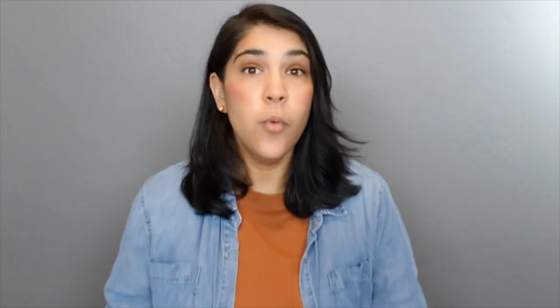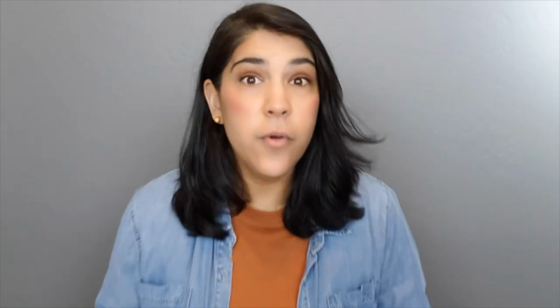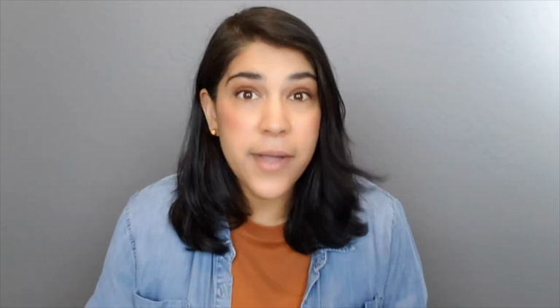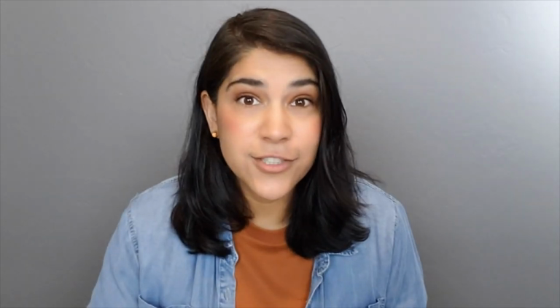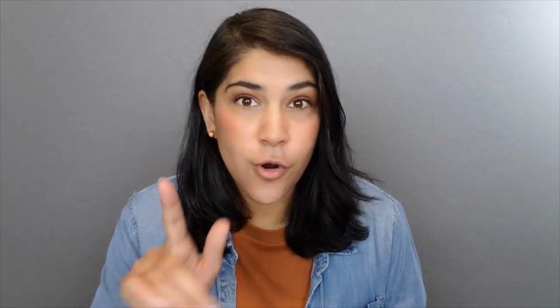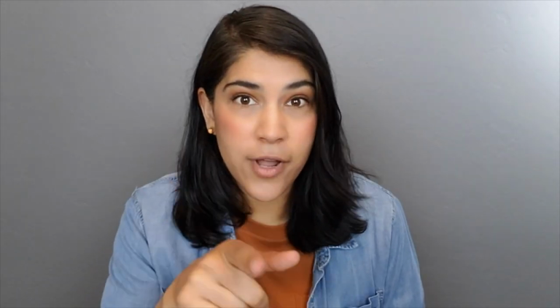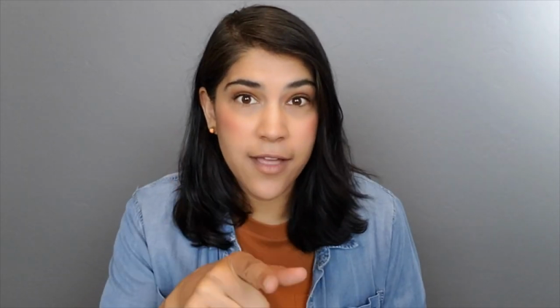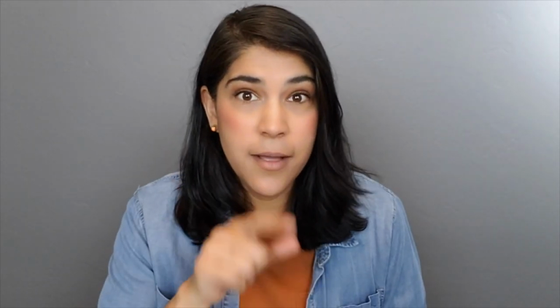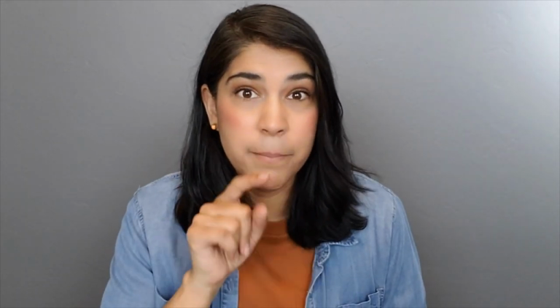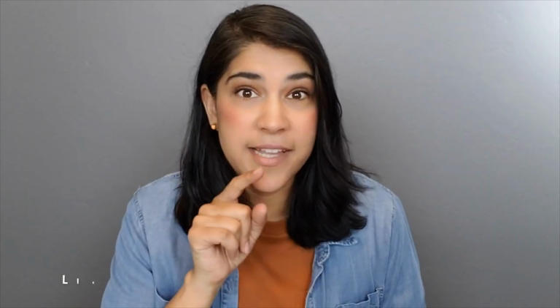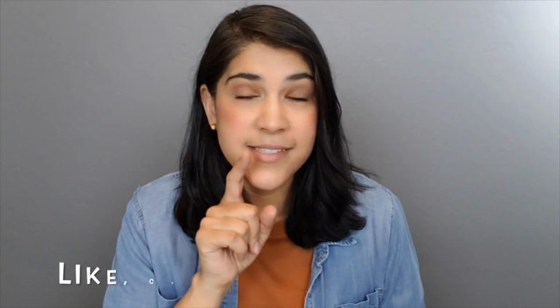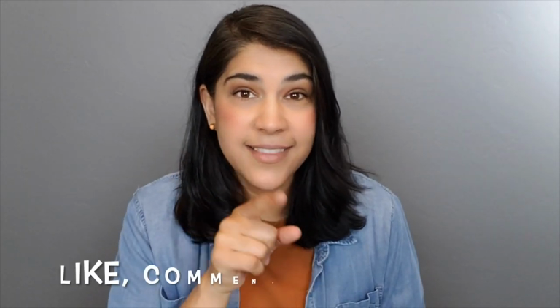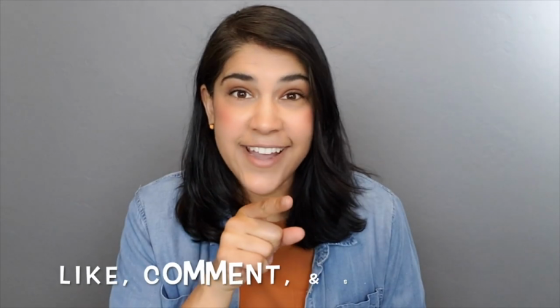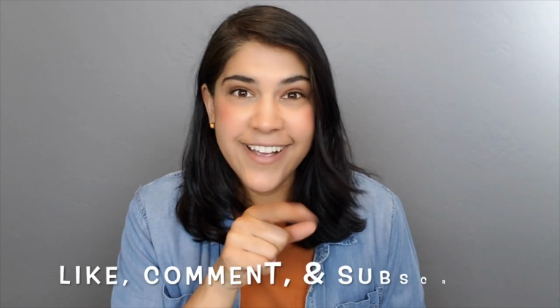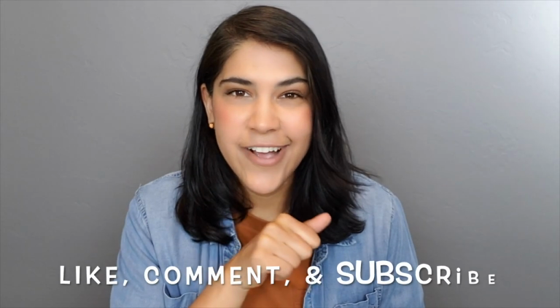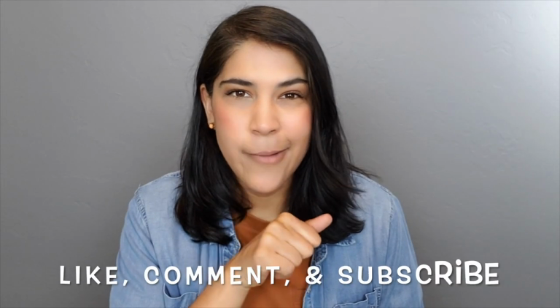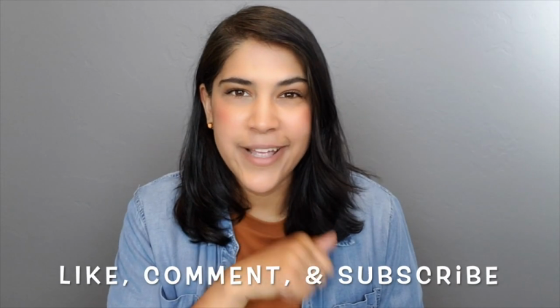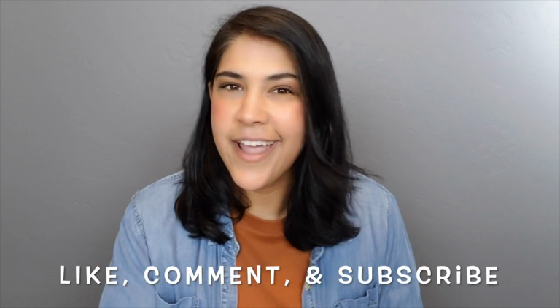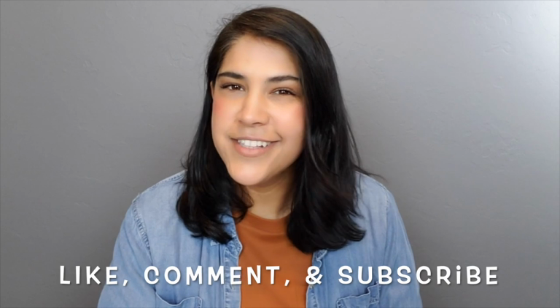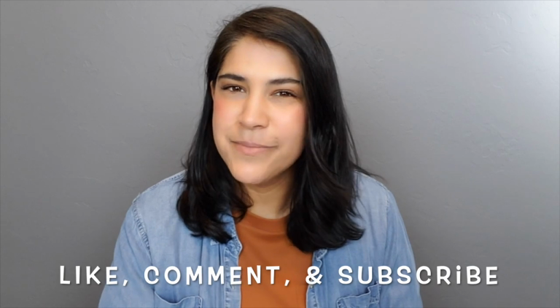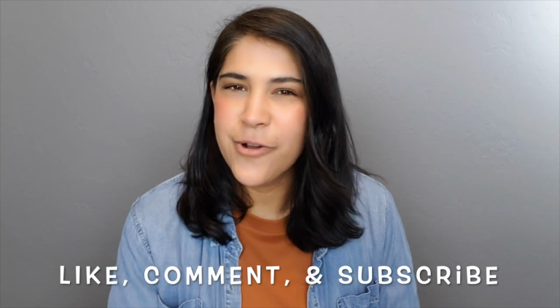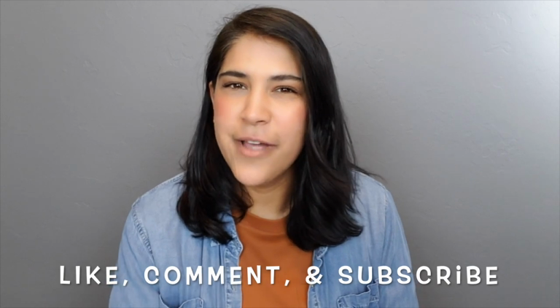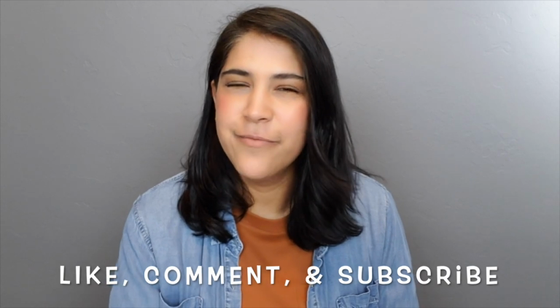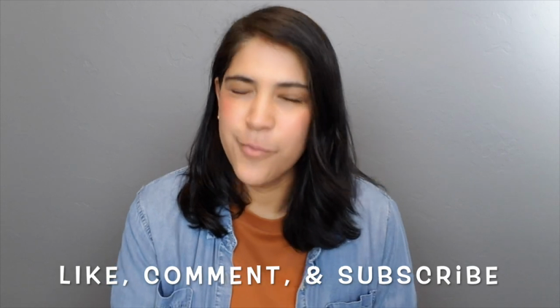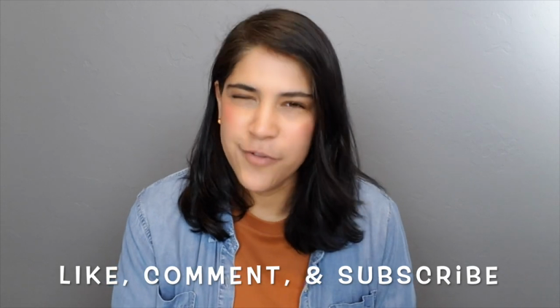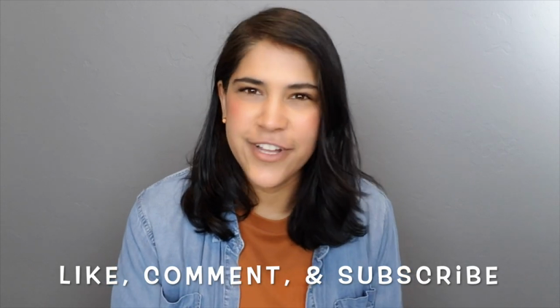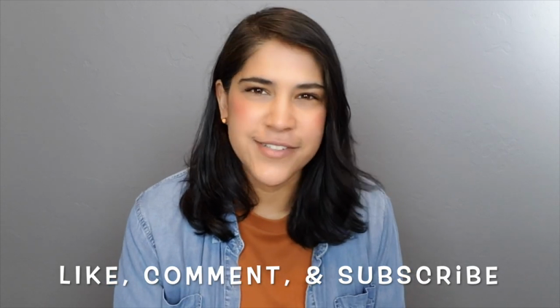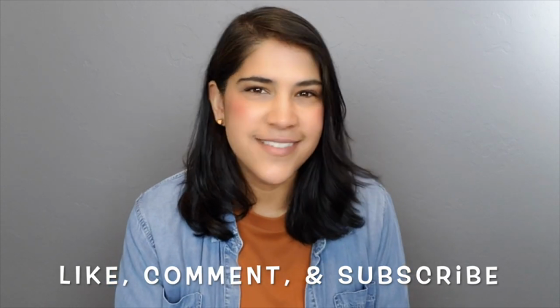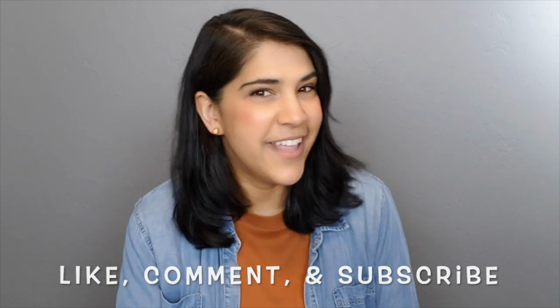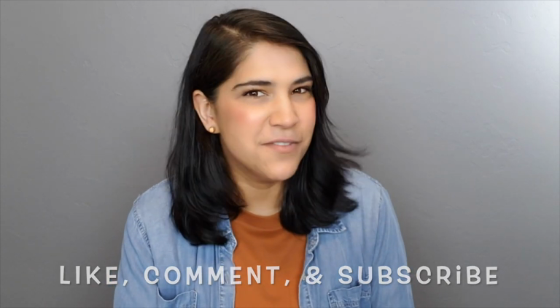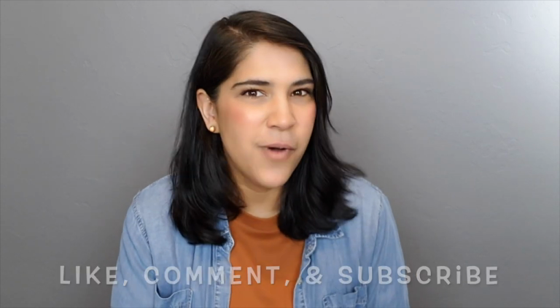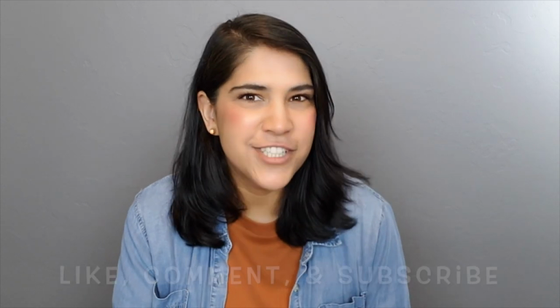Wait, don't go yet! Please like, comment, and subscribe for more videos. Thanks for watching.